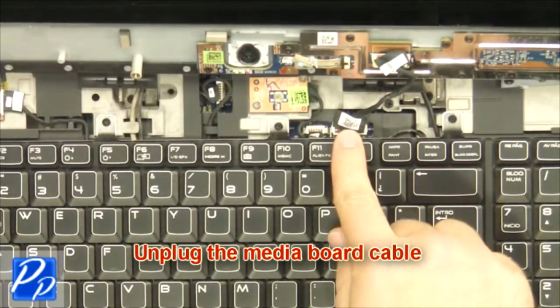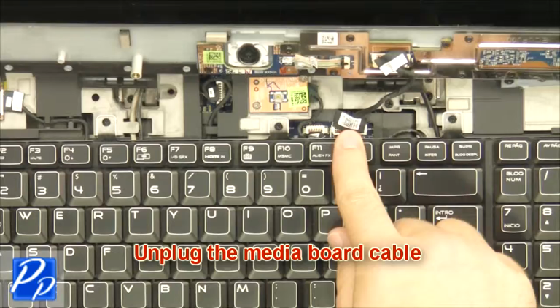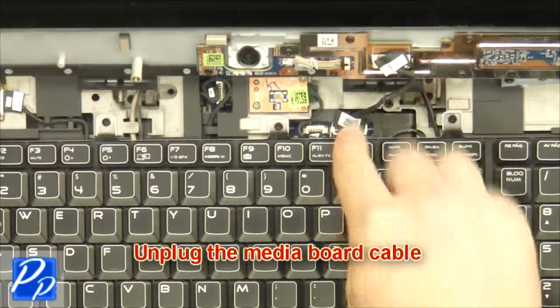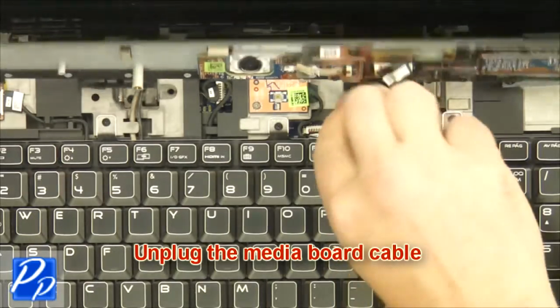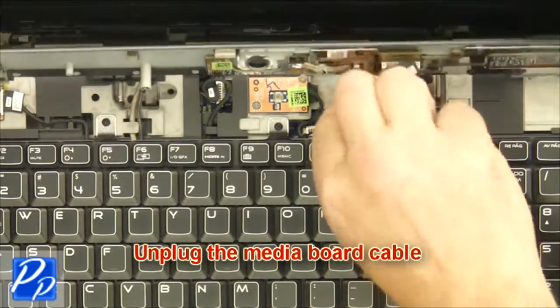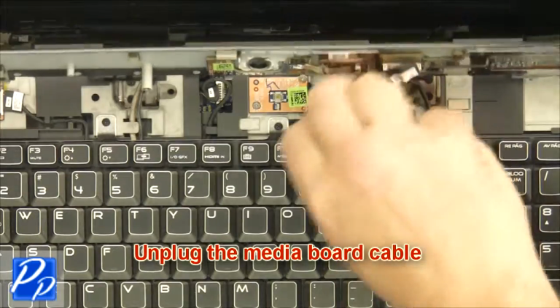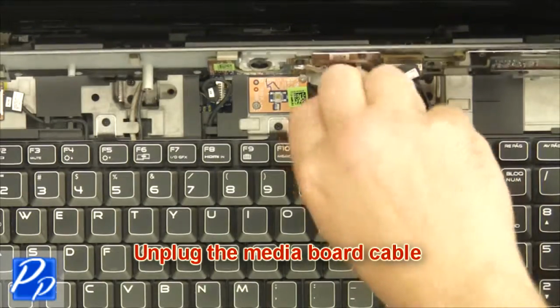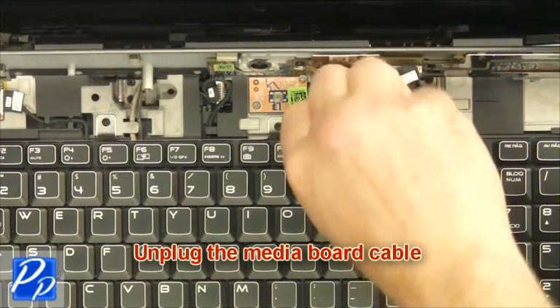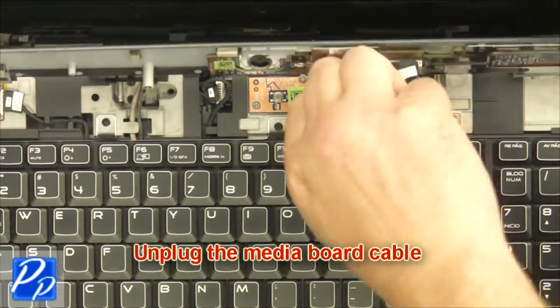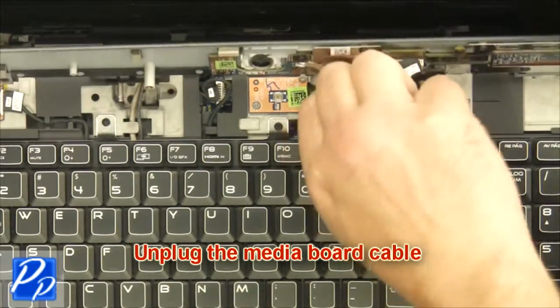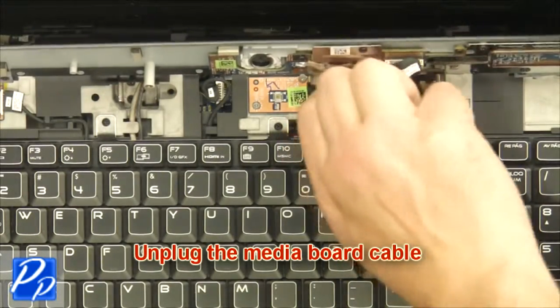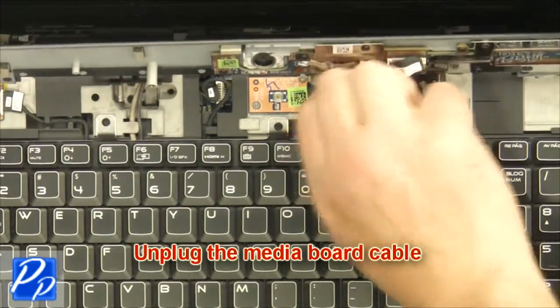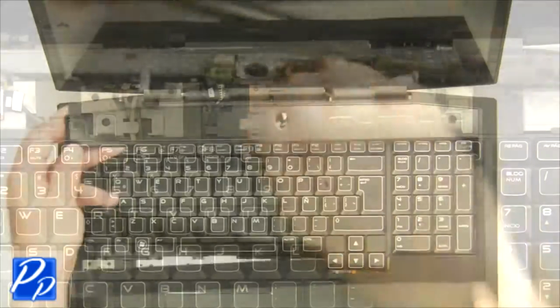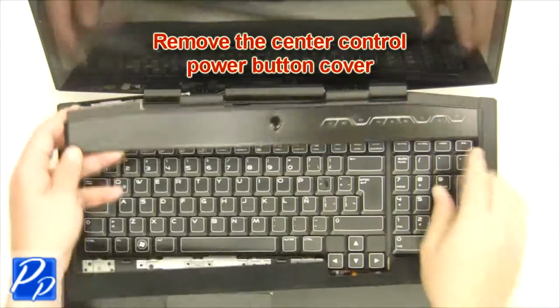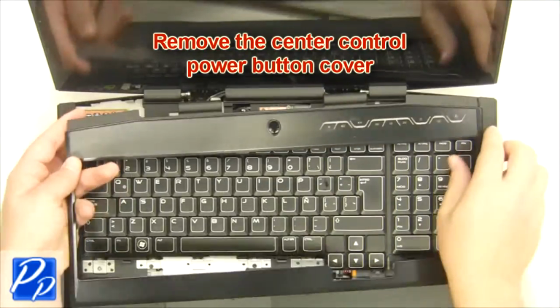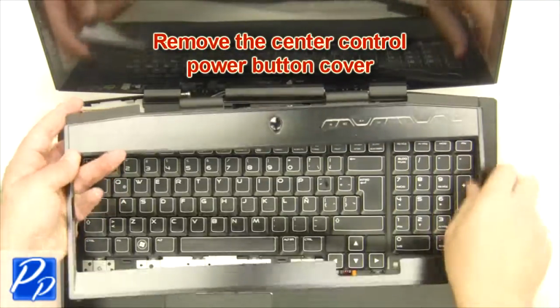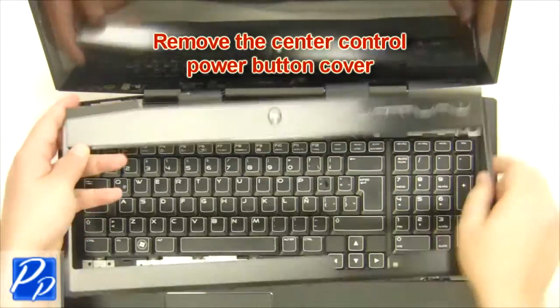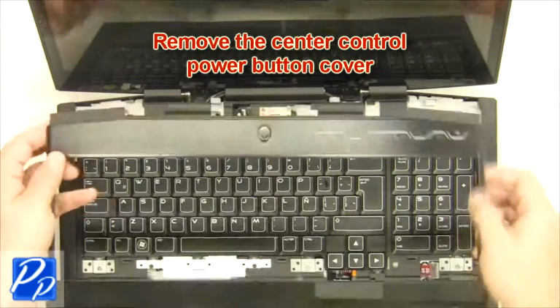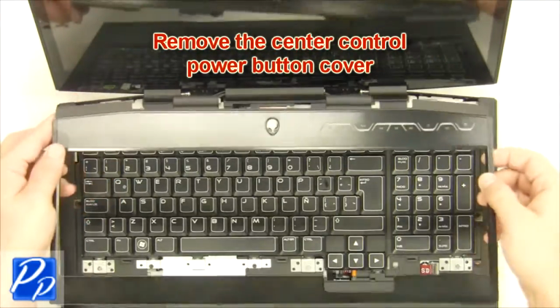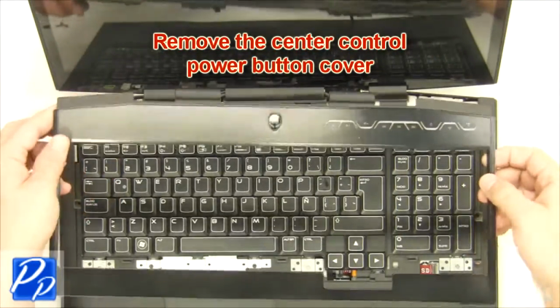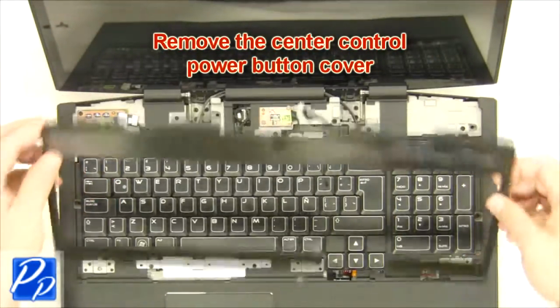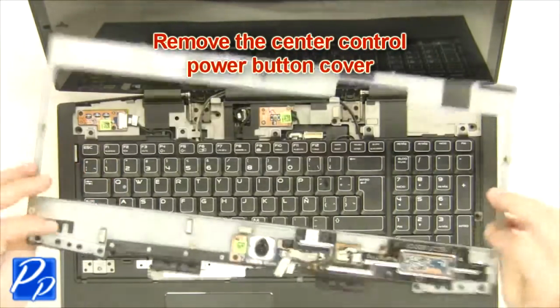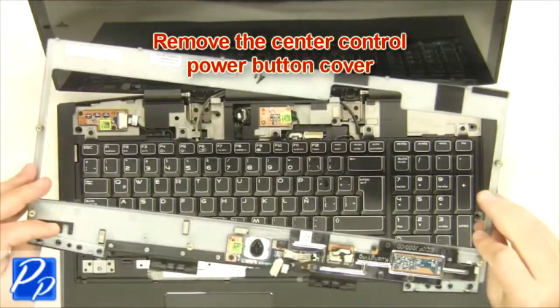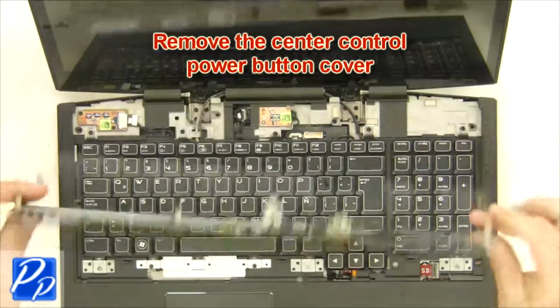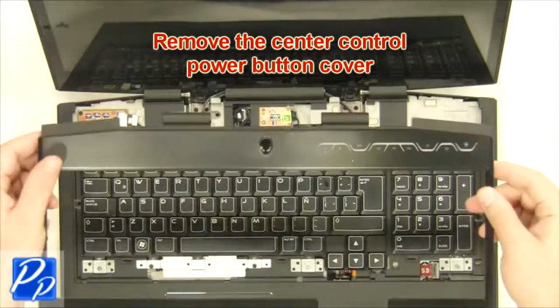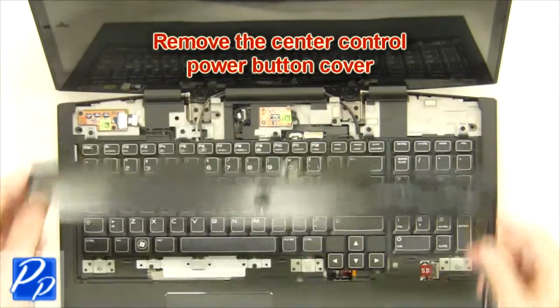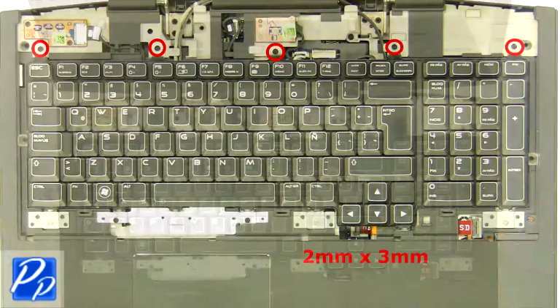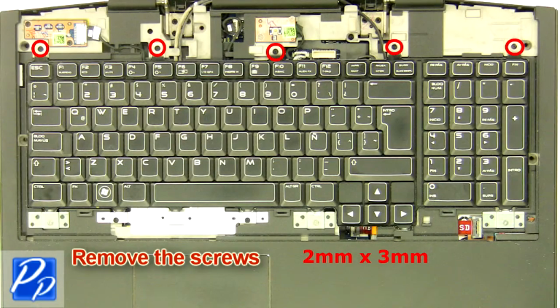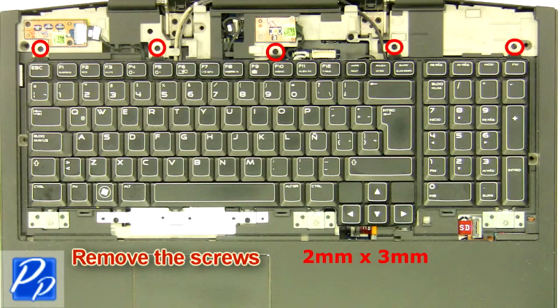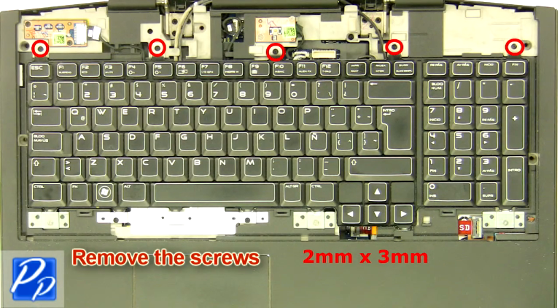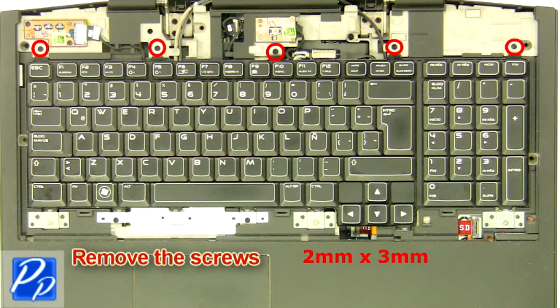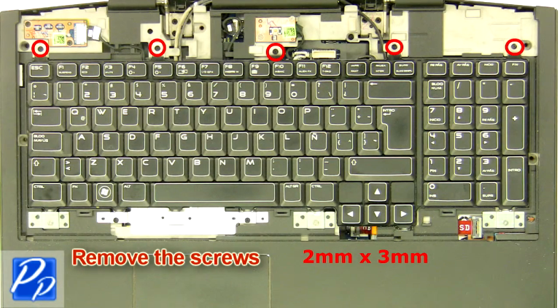Unplug the media board cable. Remove the center control power button cover. Remove the screws.